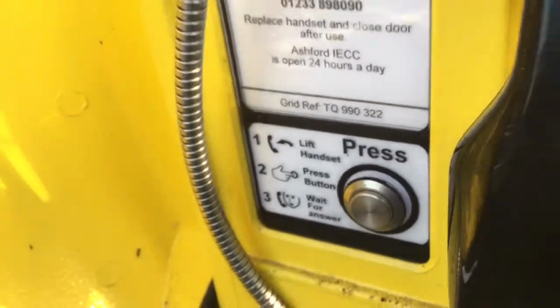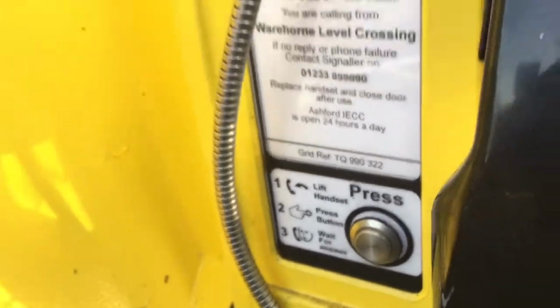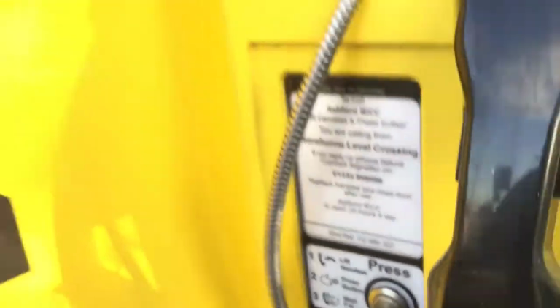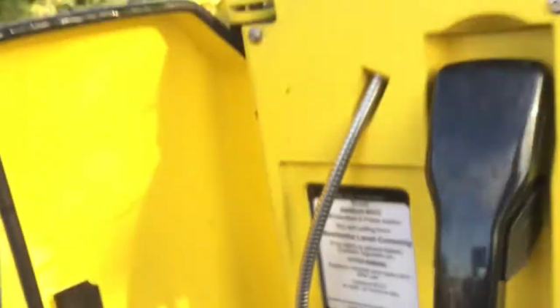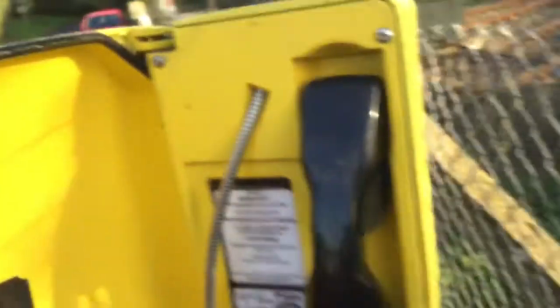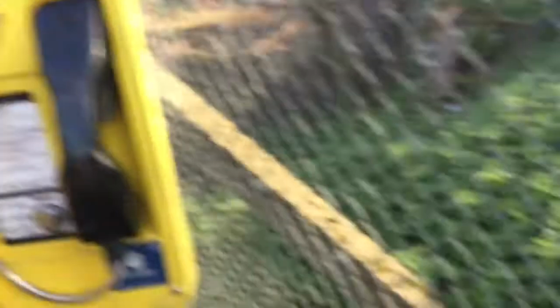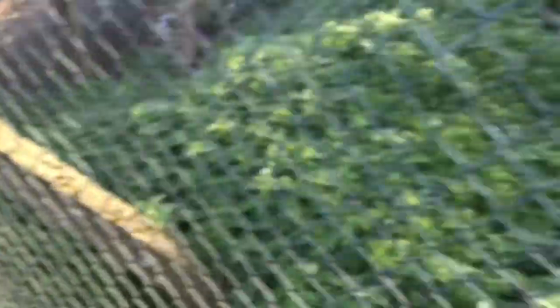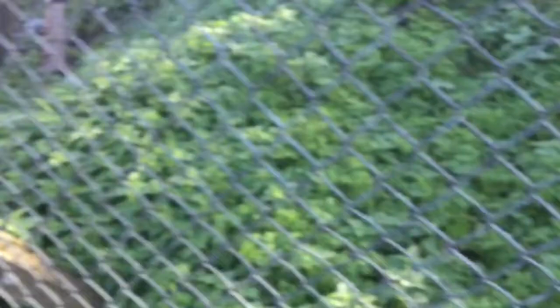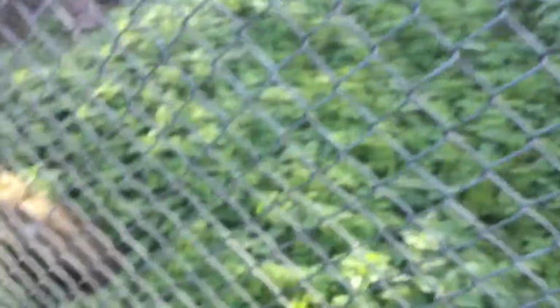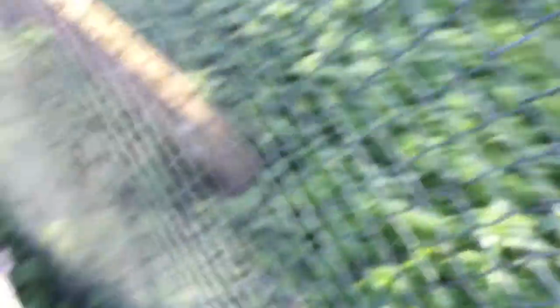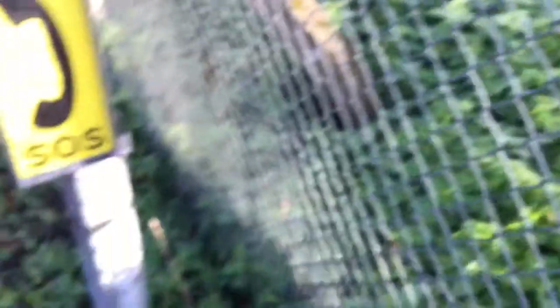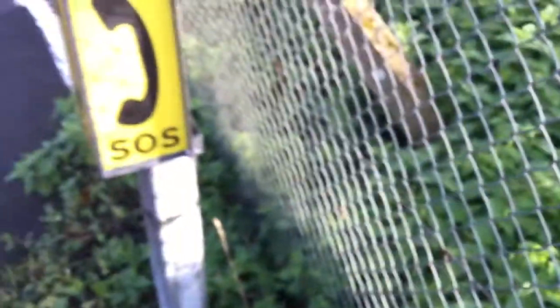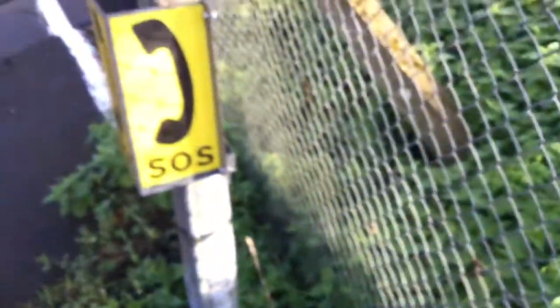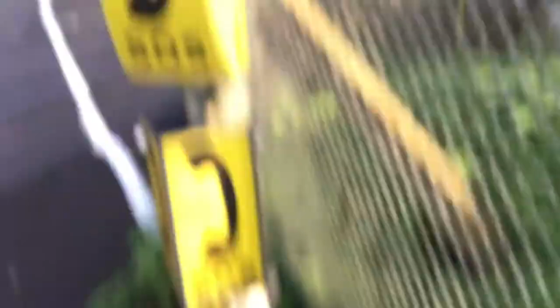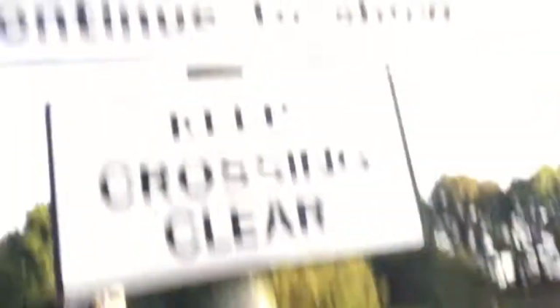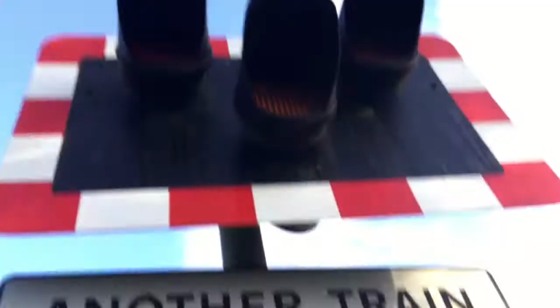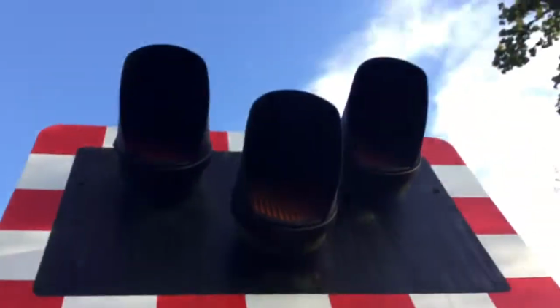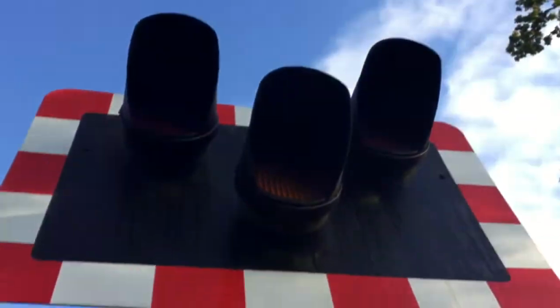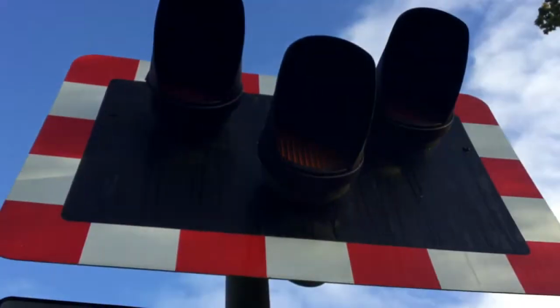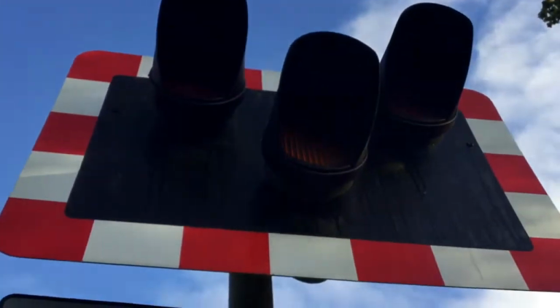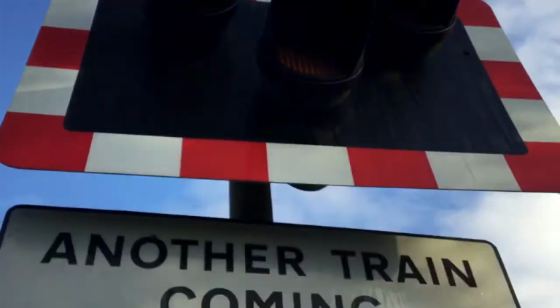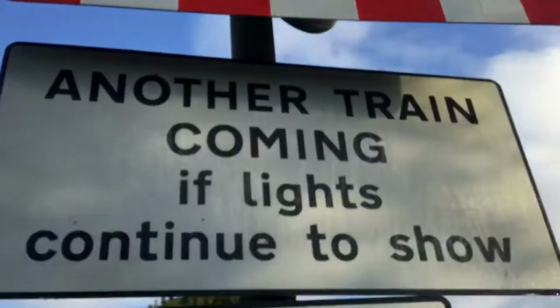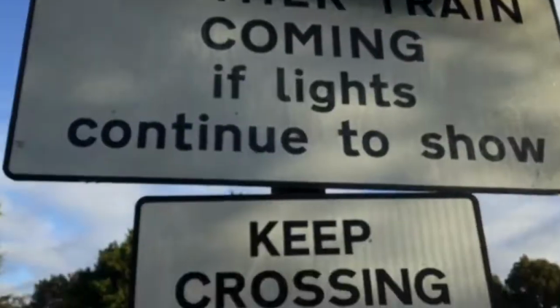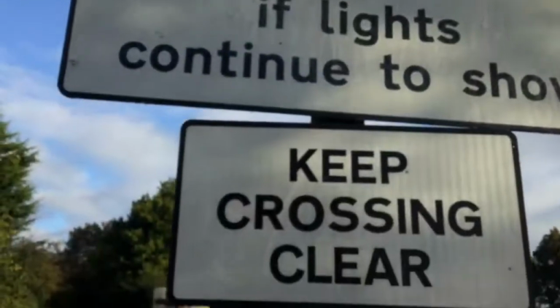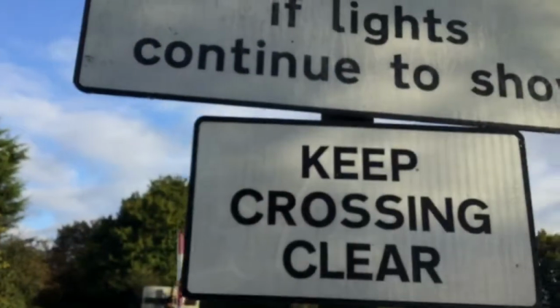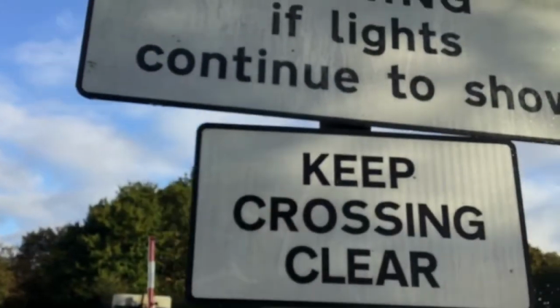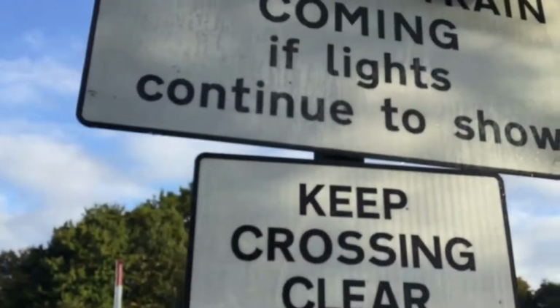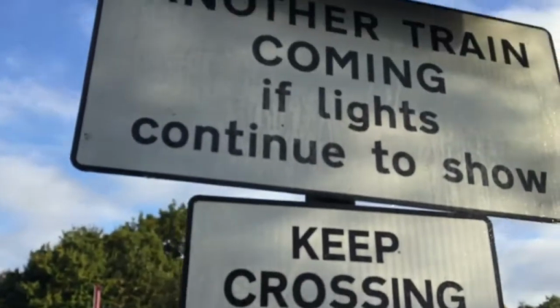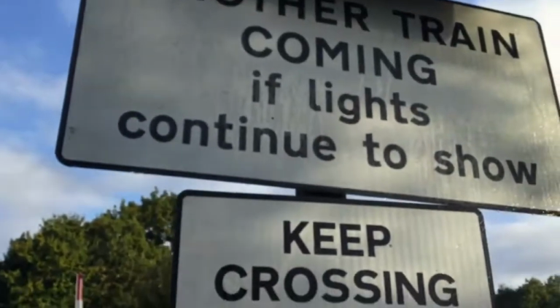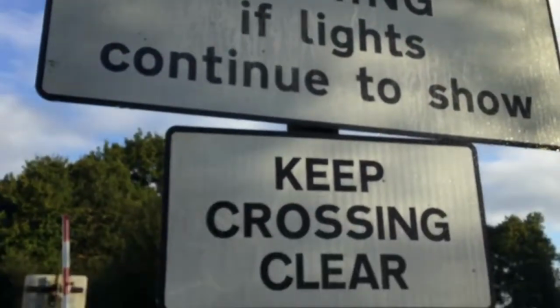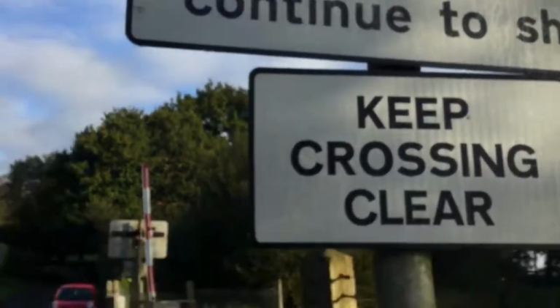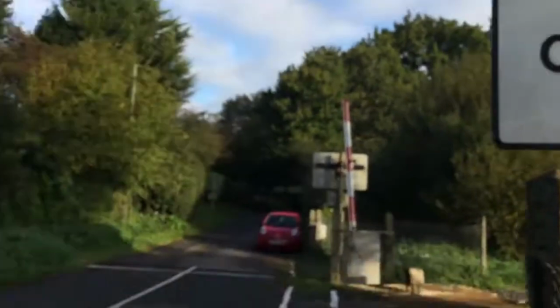Leave handset, press button at front. Put them lights there. Another train coming, flags continuing to show. Keep crossing clear.